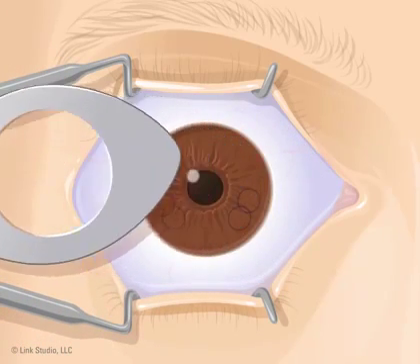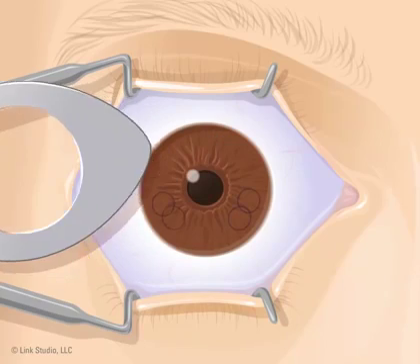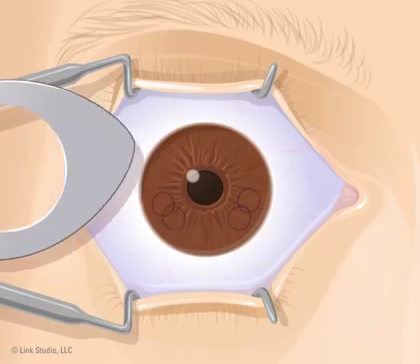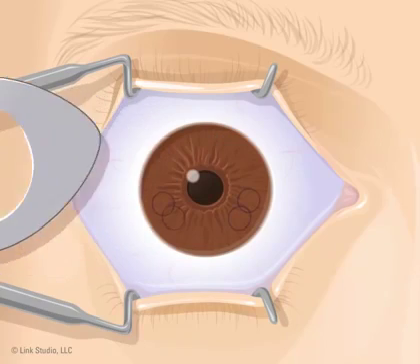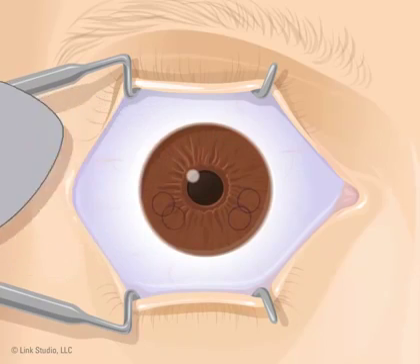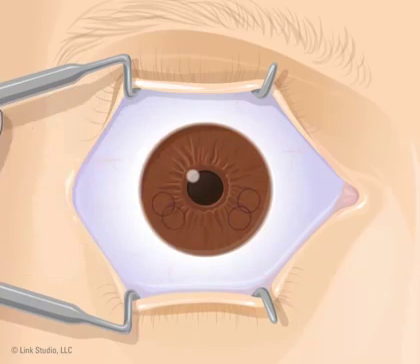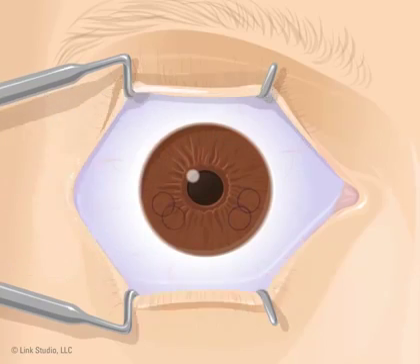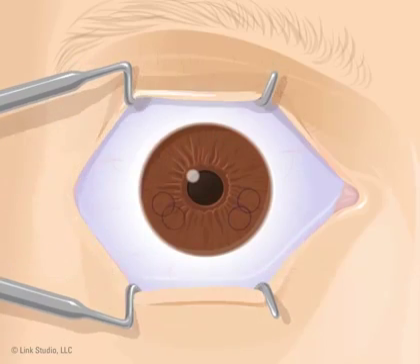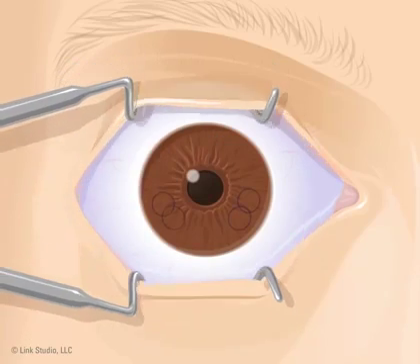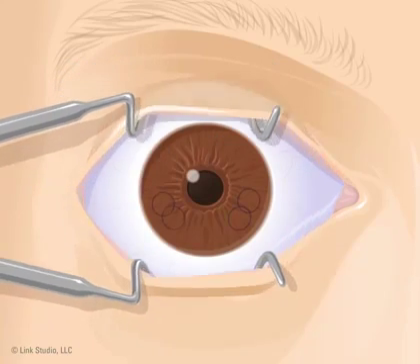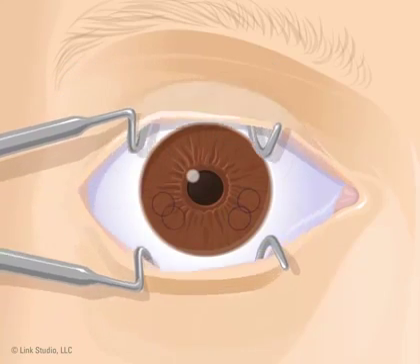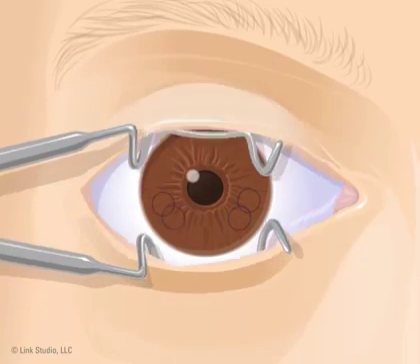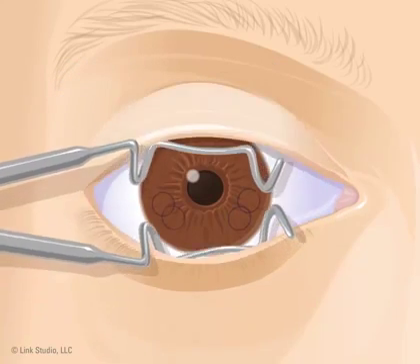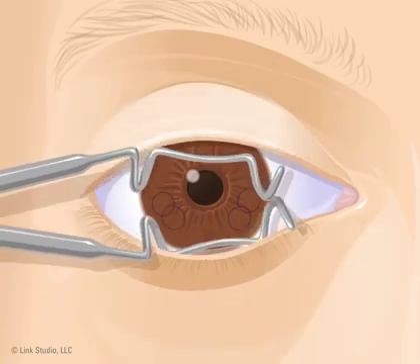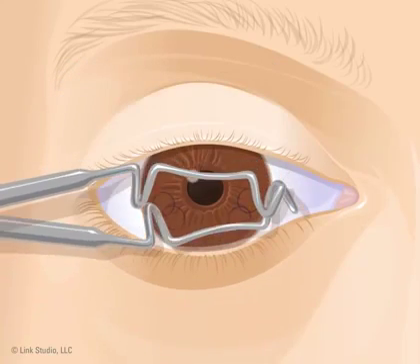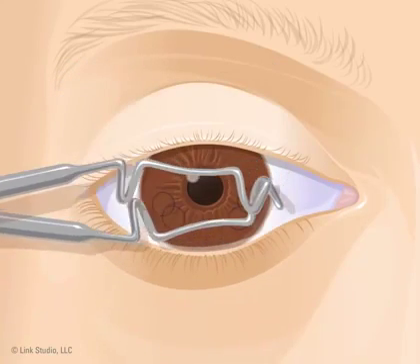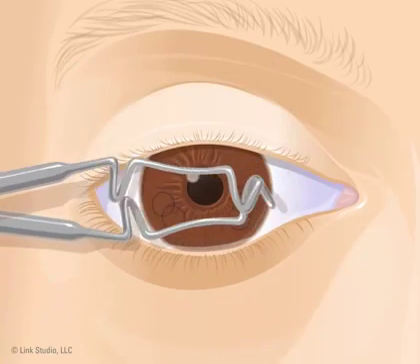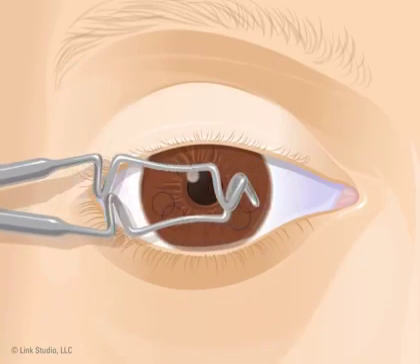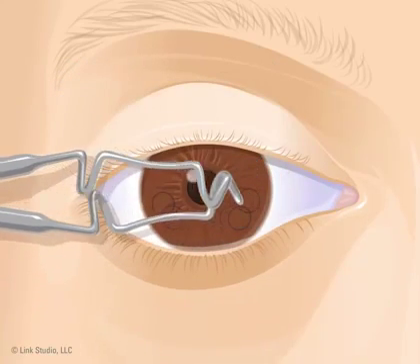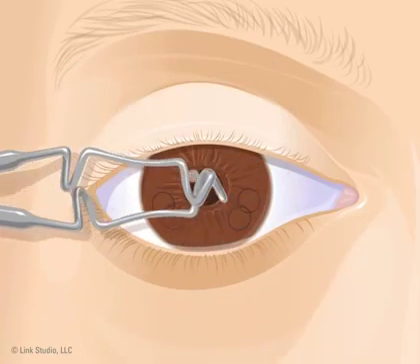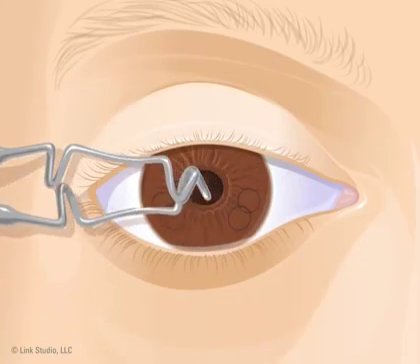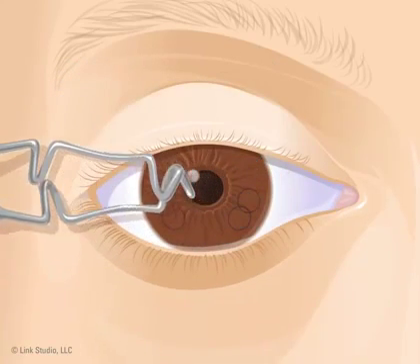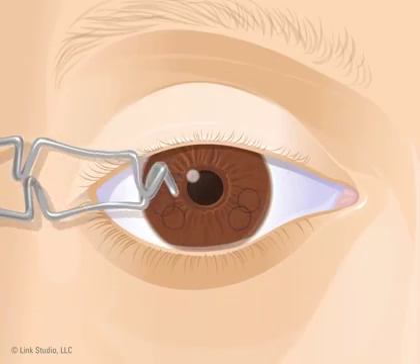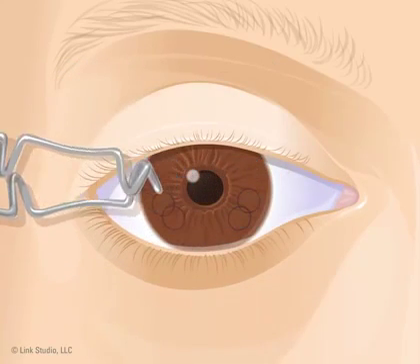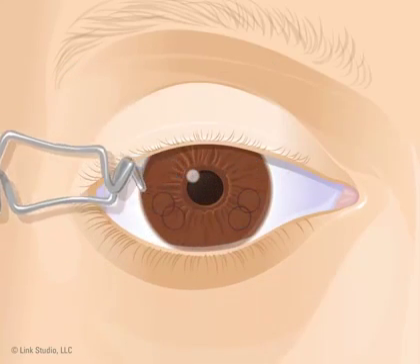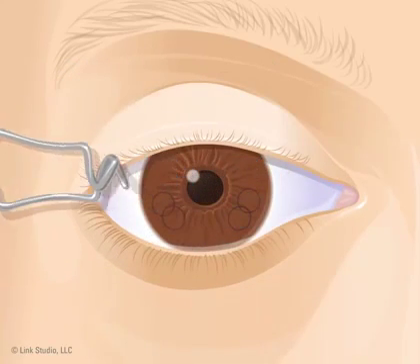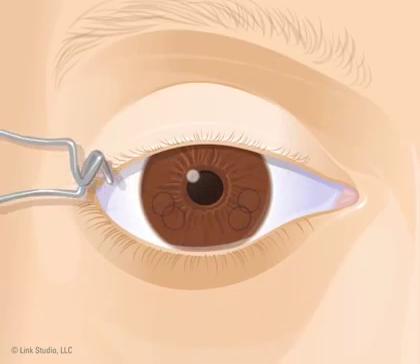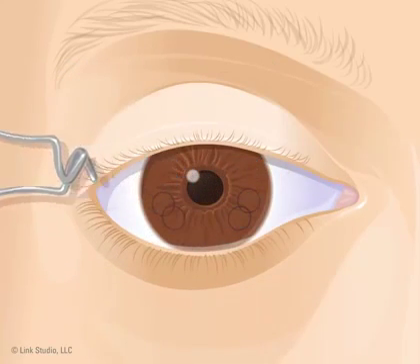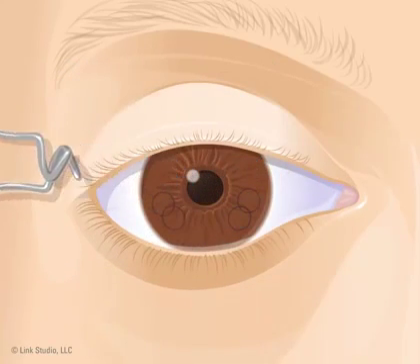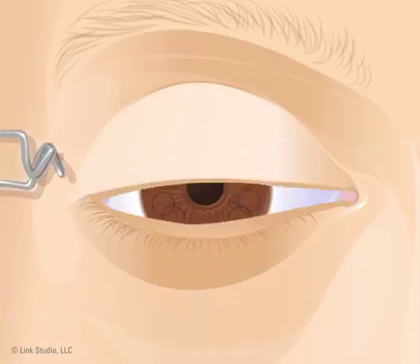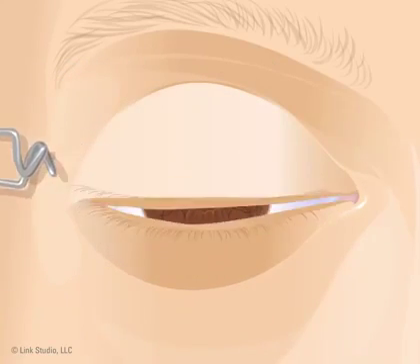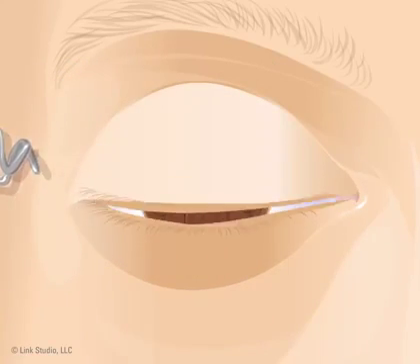The speculum holding your eye open is removed and you will be asked to blink a few times.